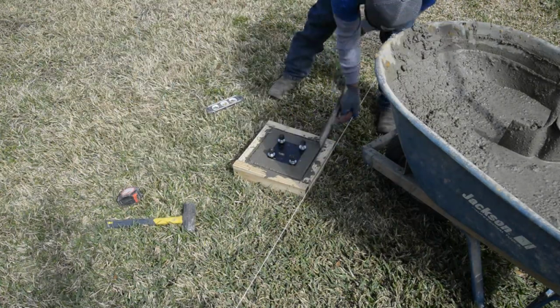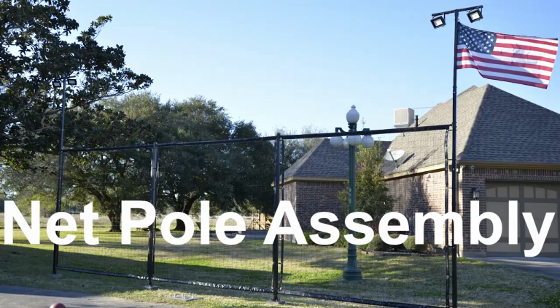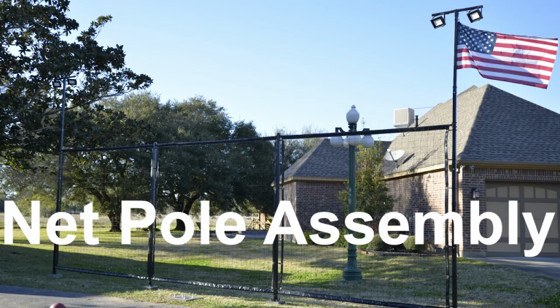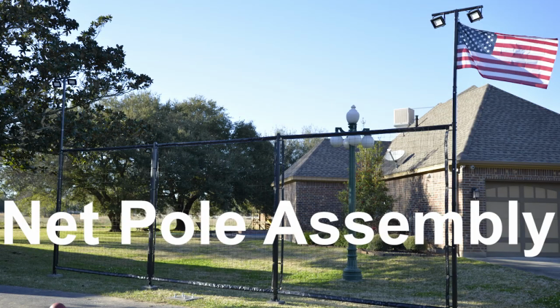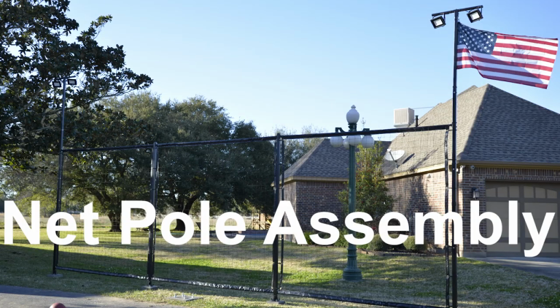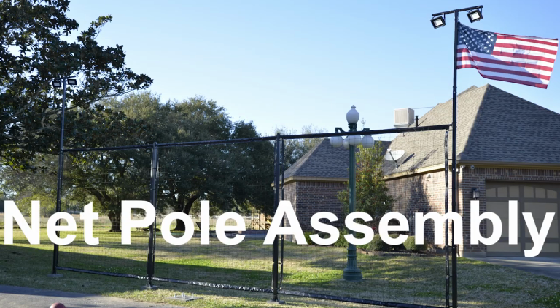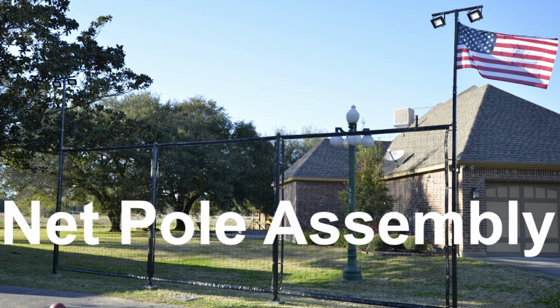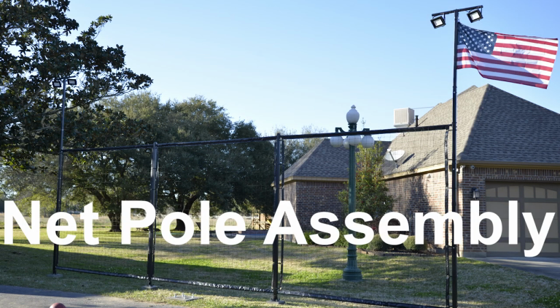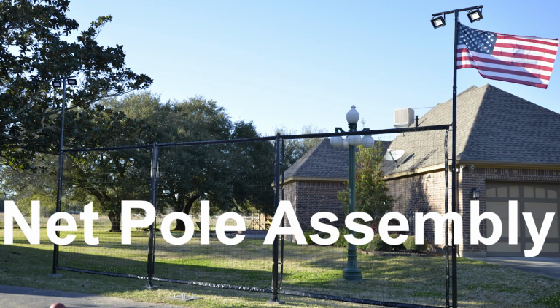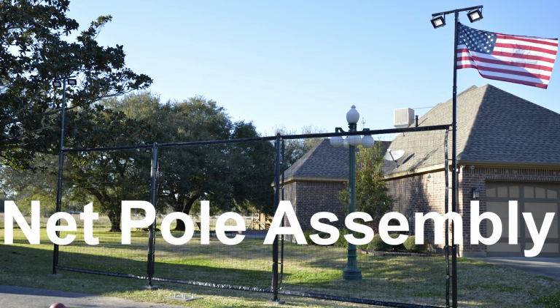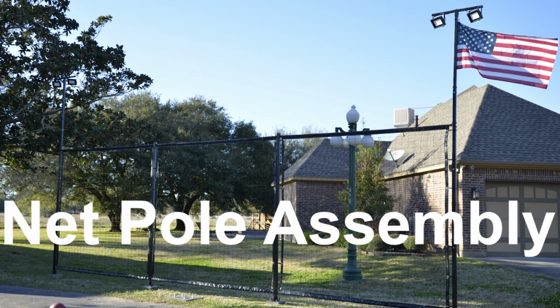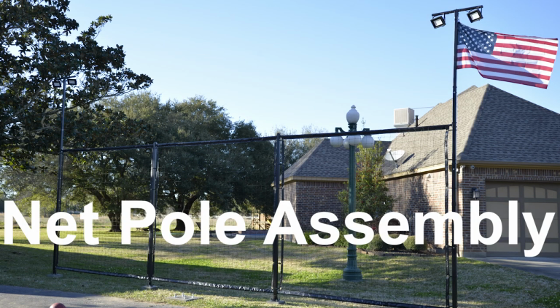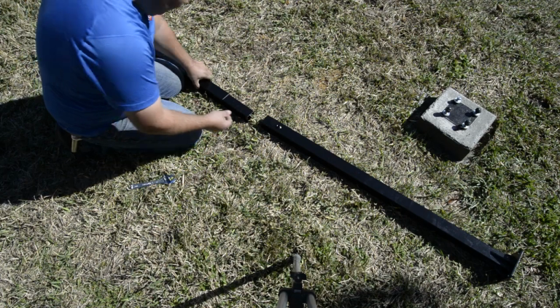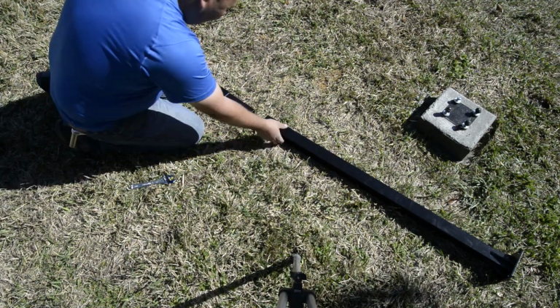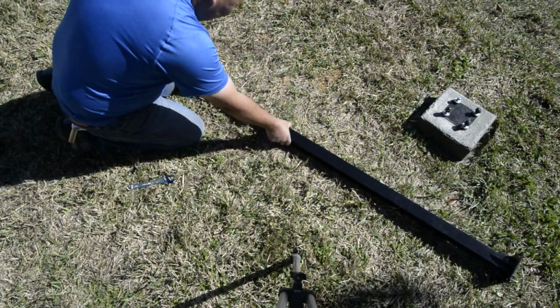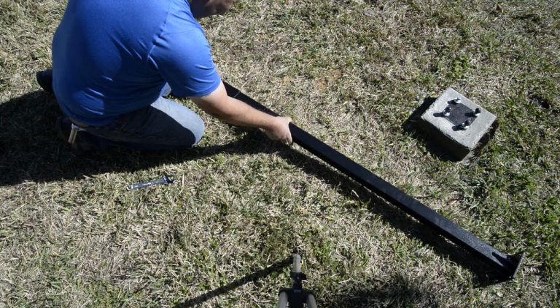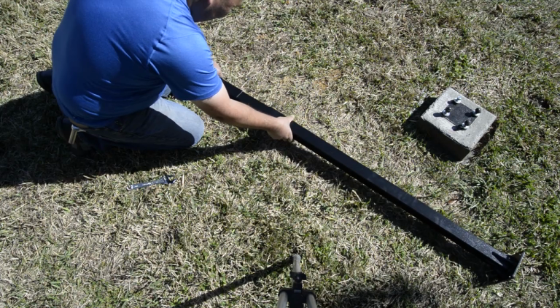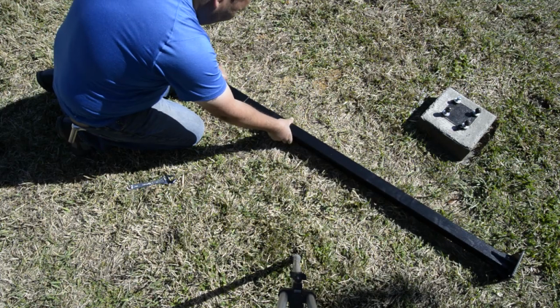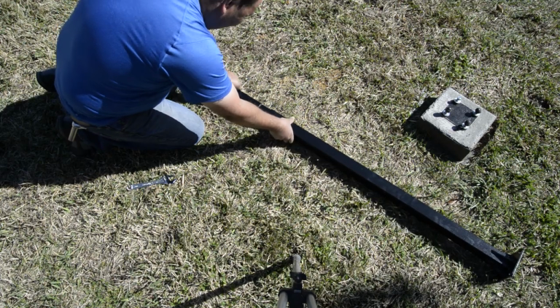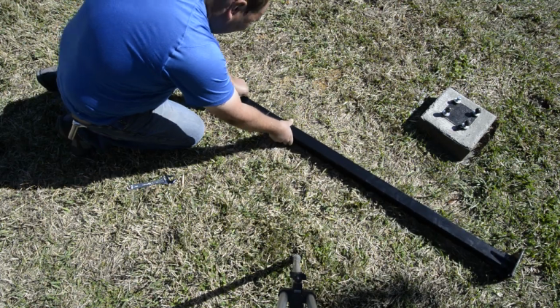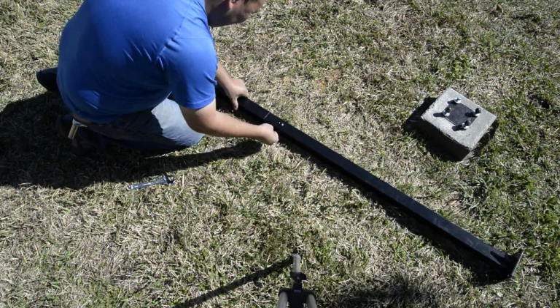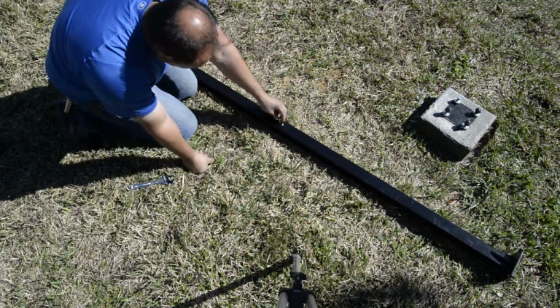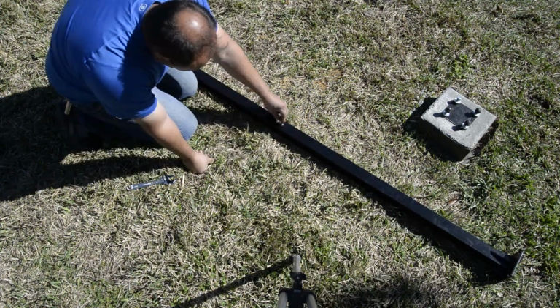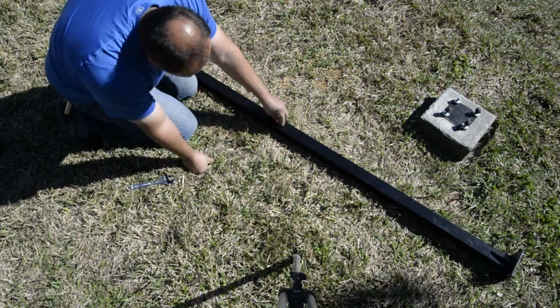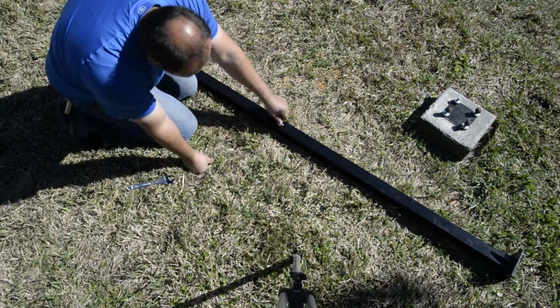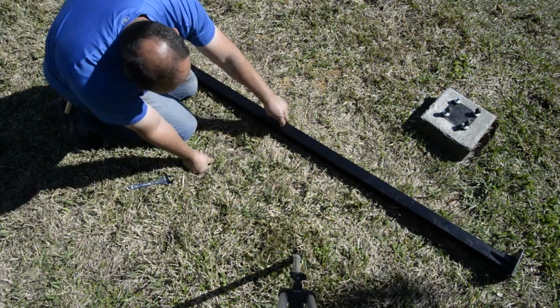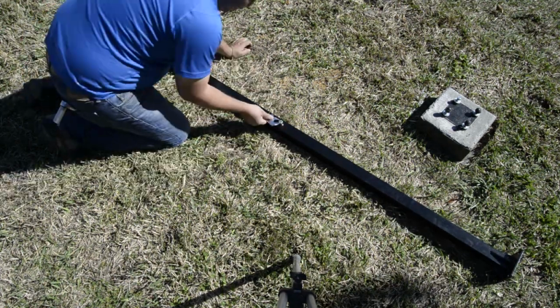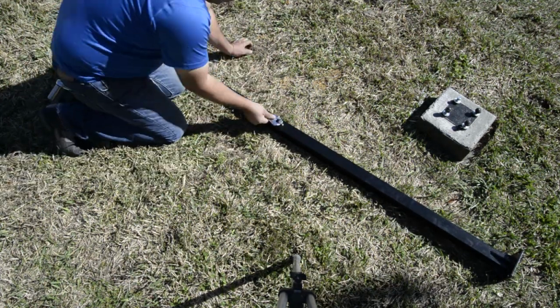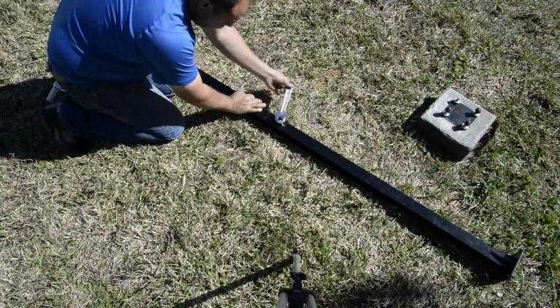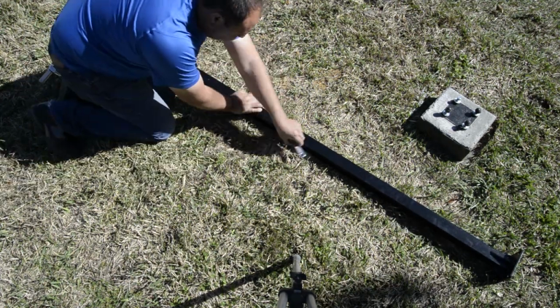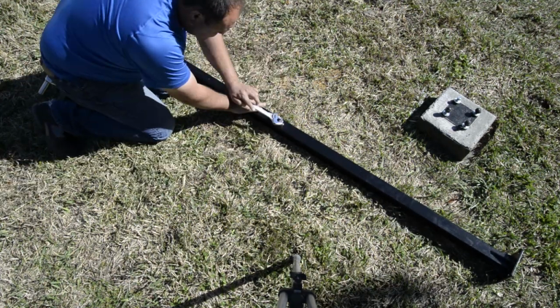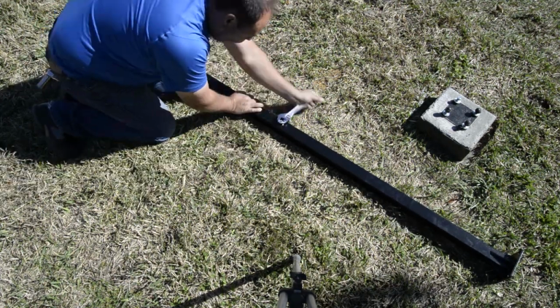Net pole assembly. Start by assembling the three sections of pole.